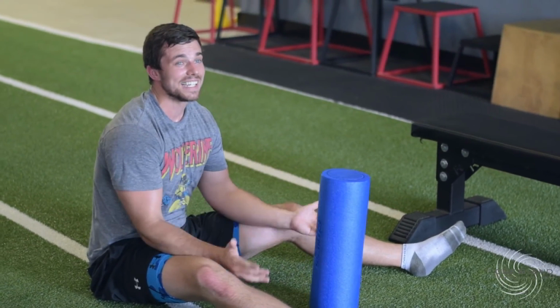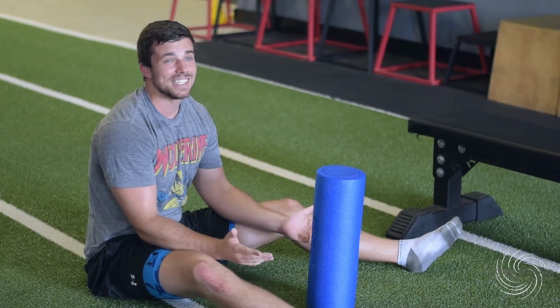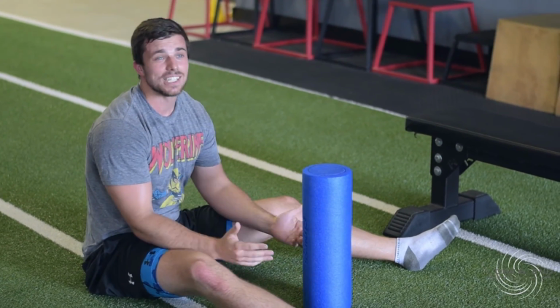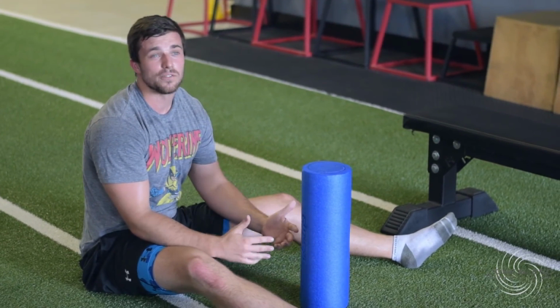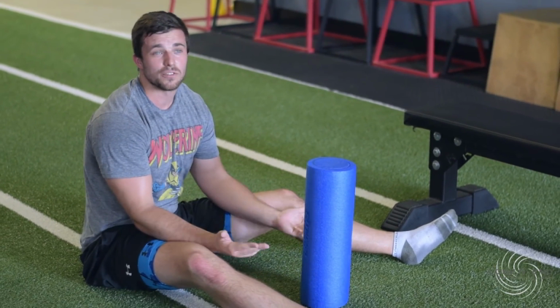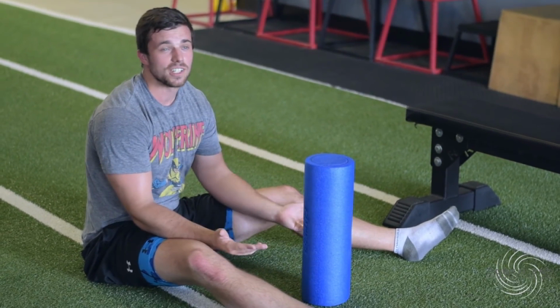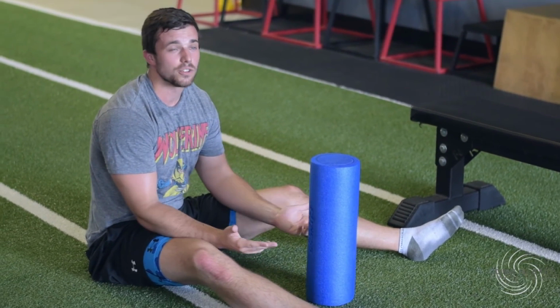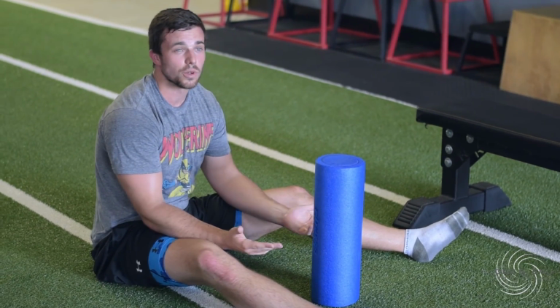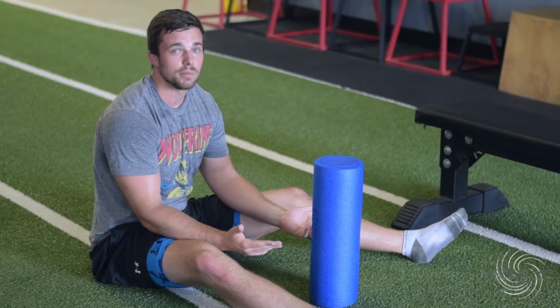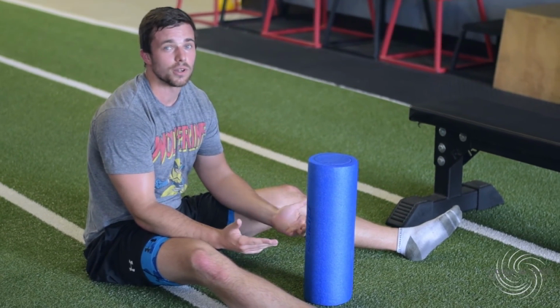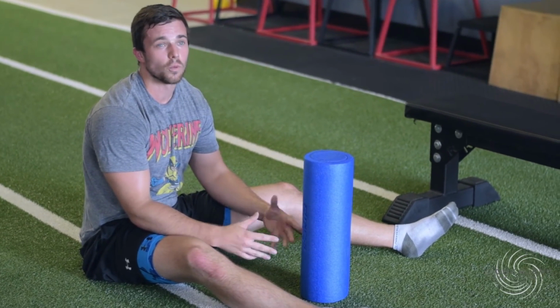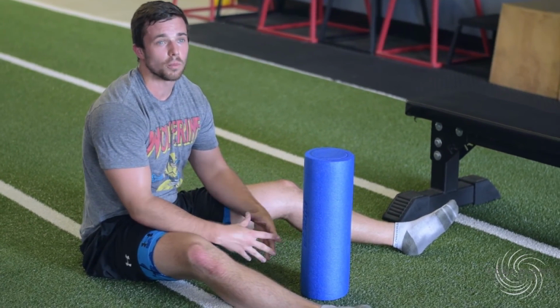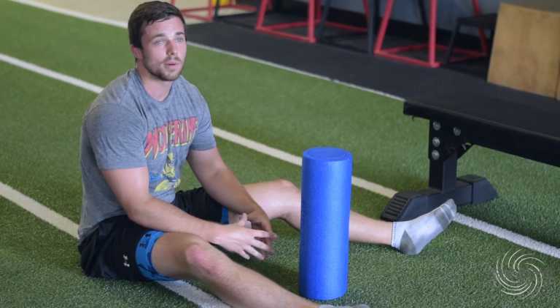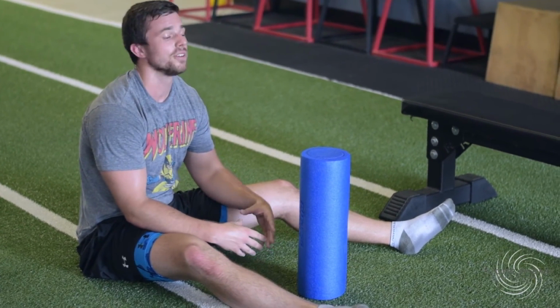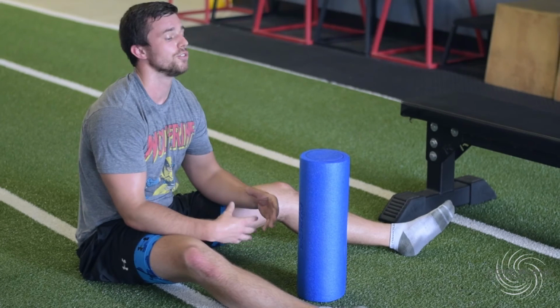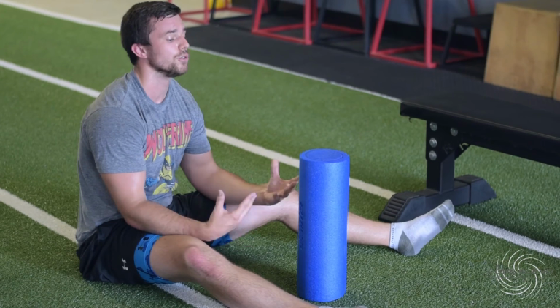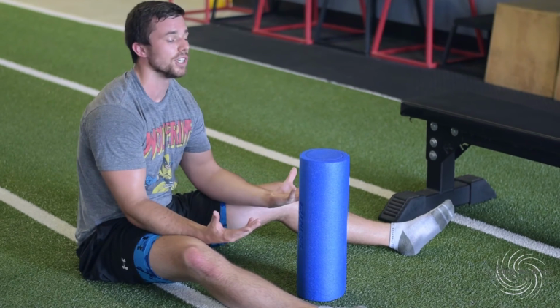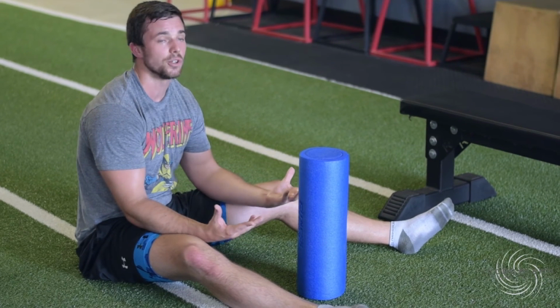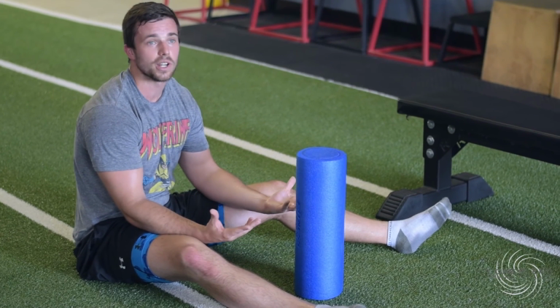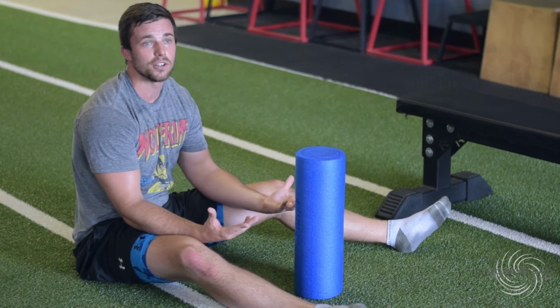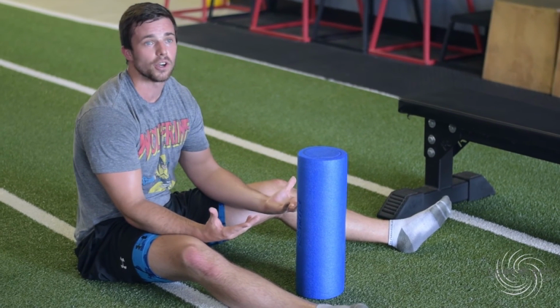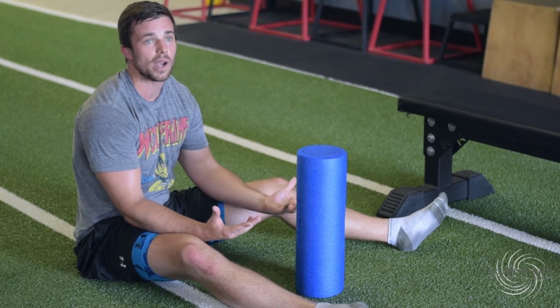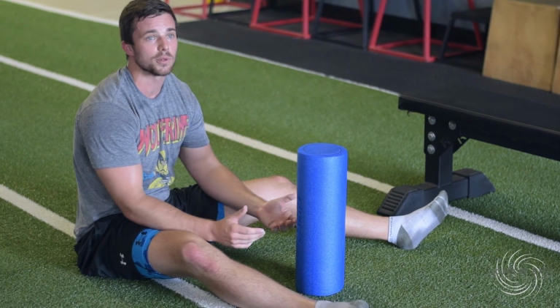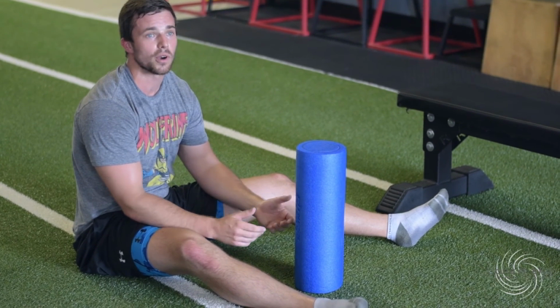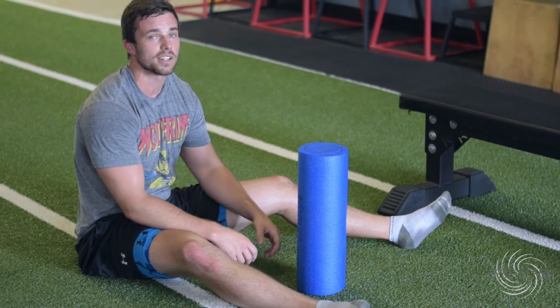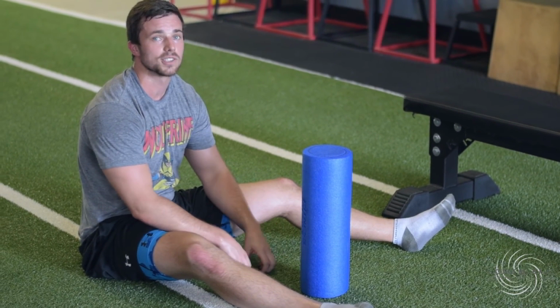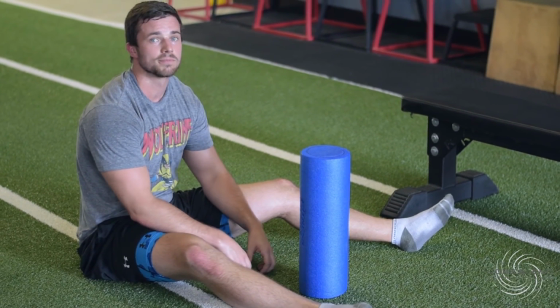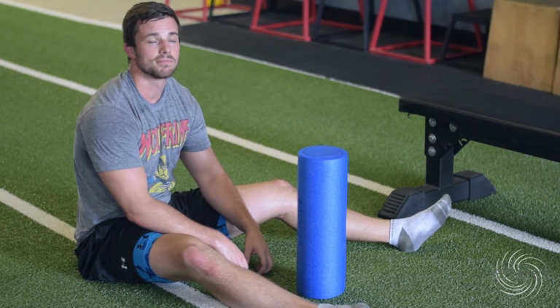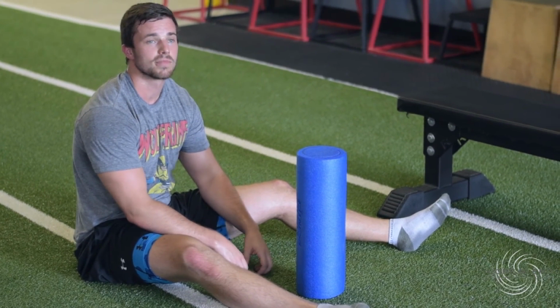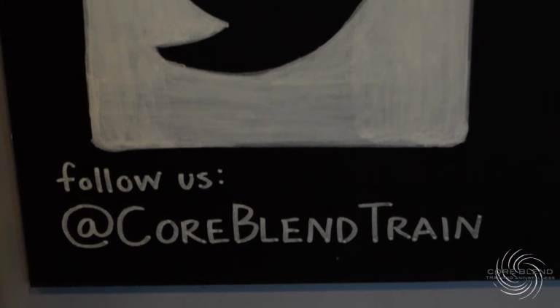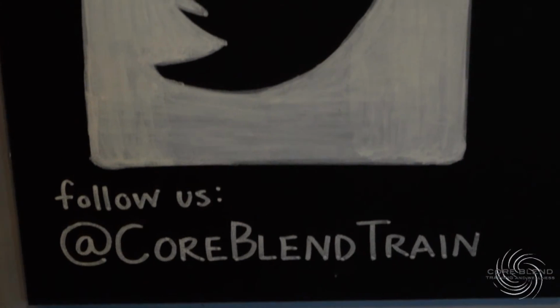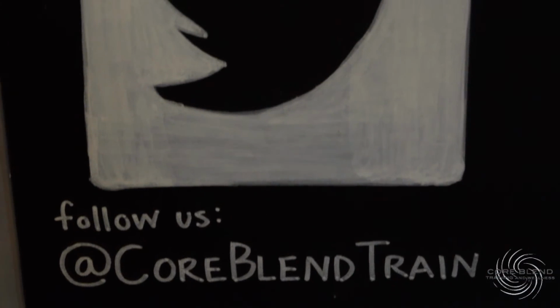And there you go — an easy 15 to 20 minute warm-up to get you ready to go before practice. Thank you.